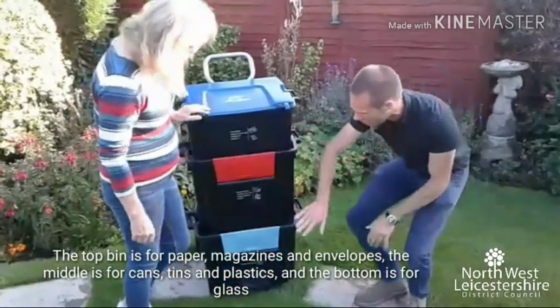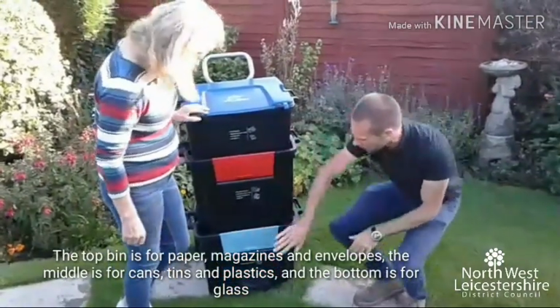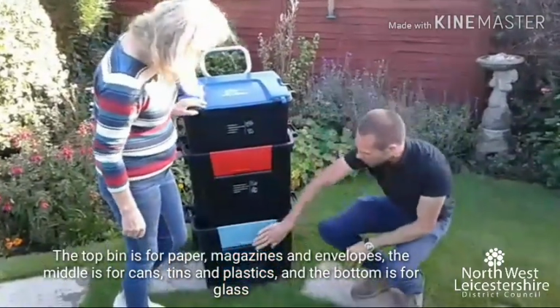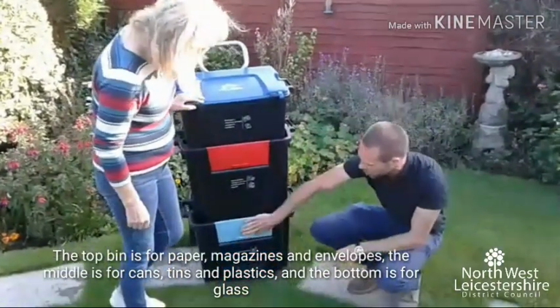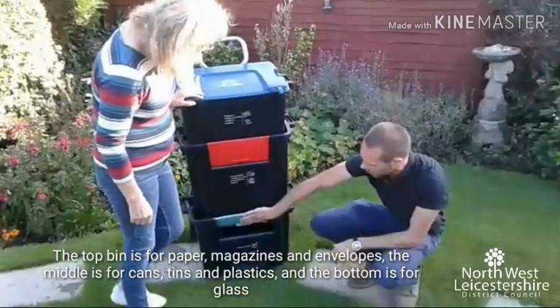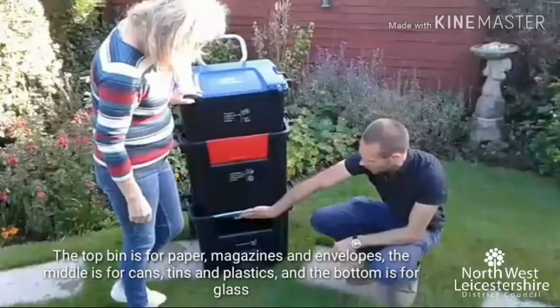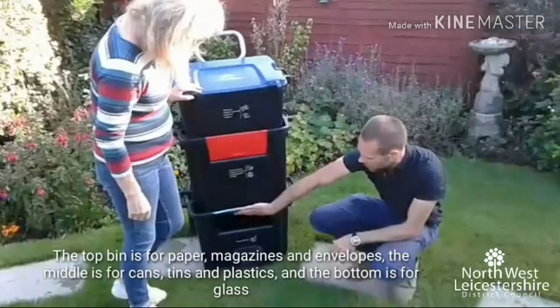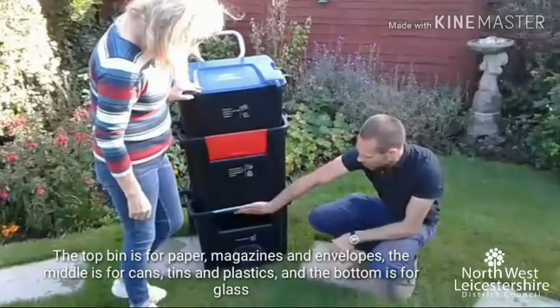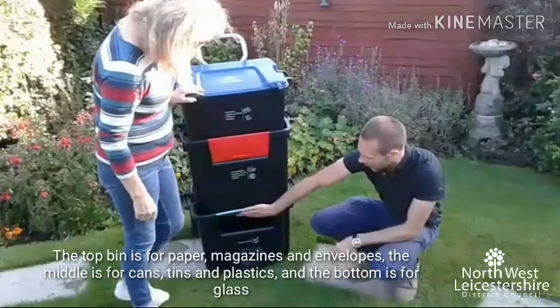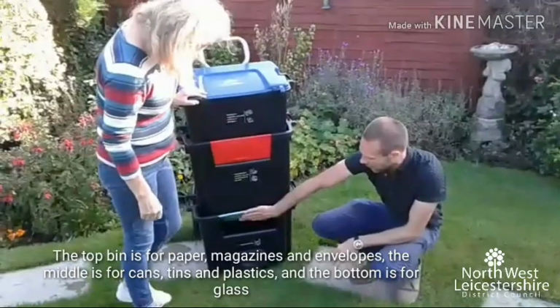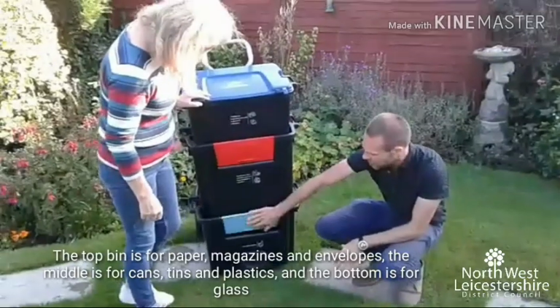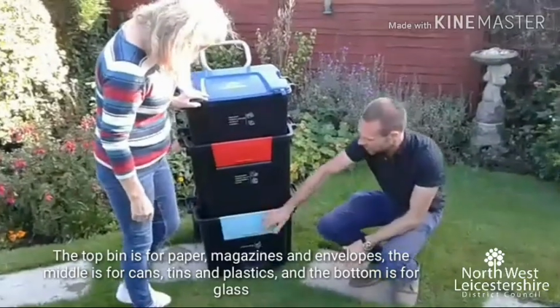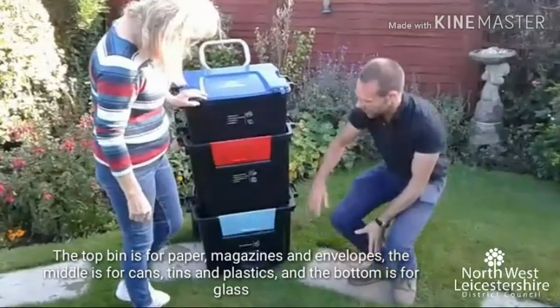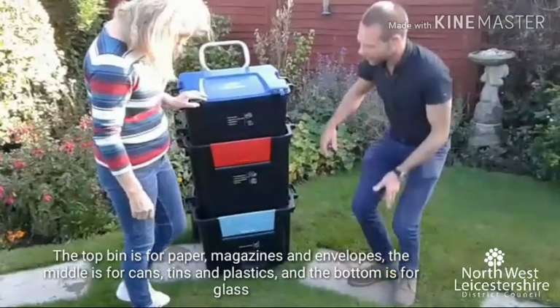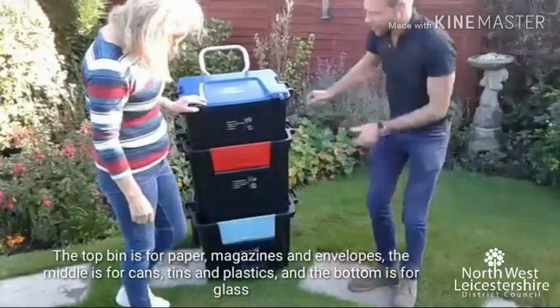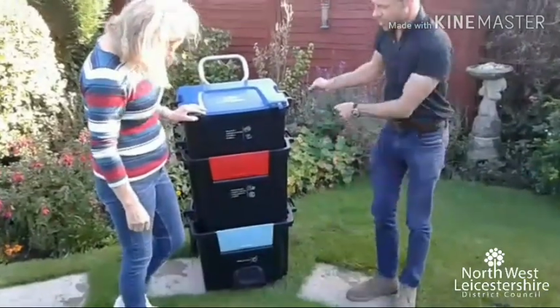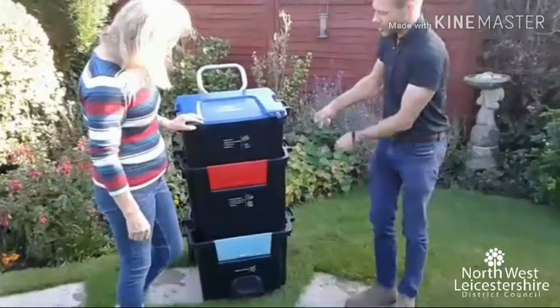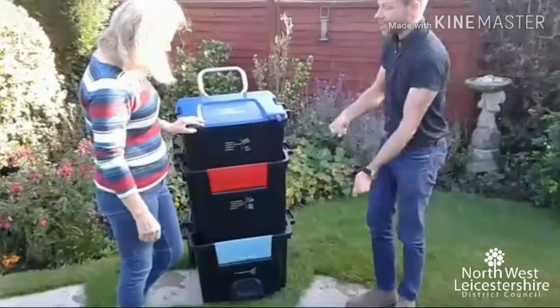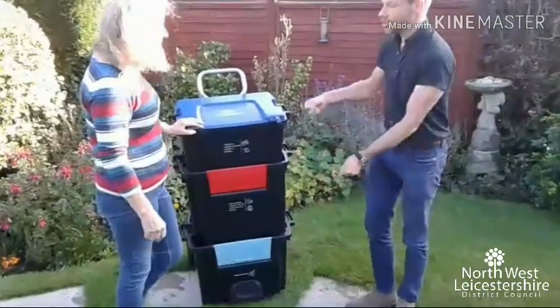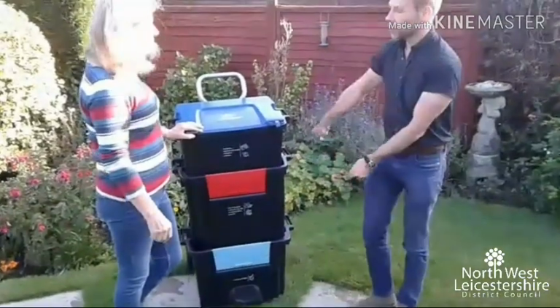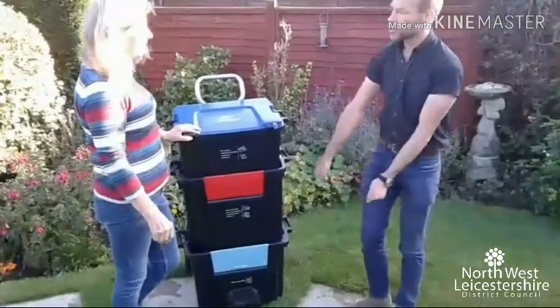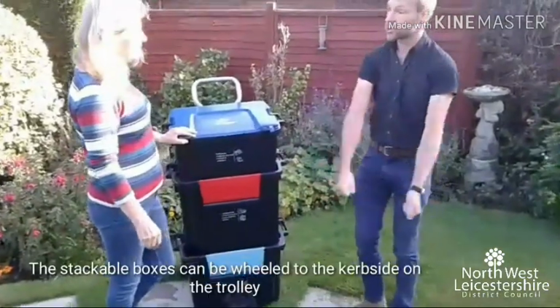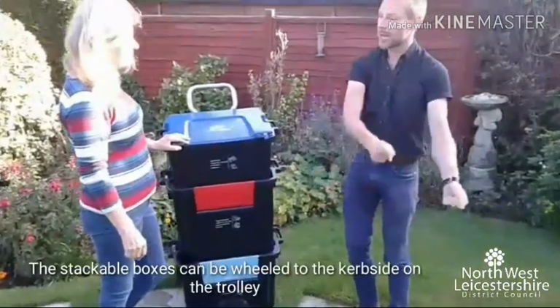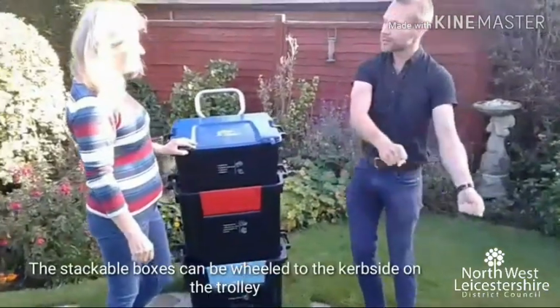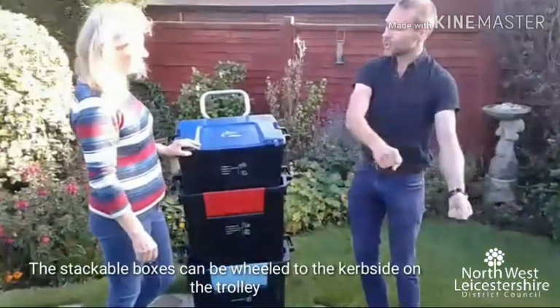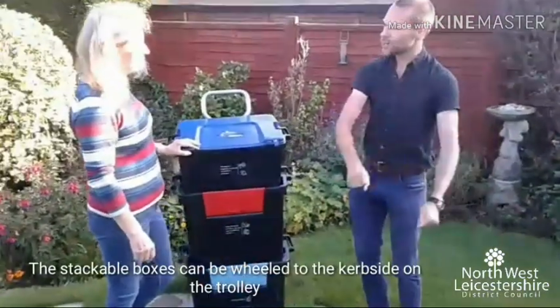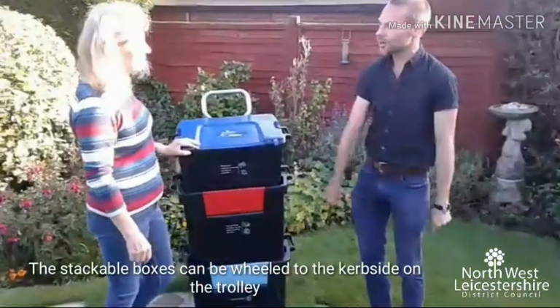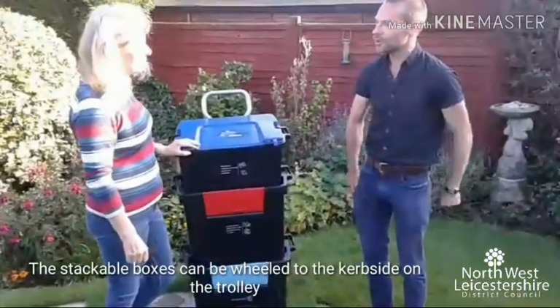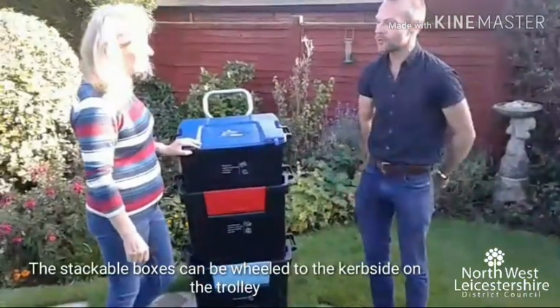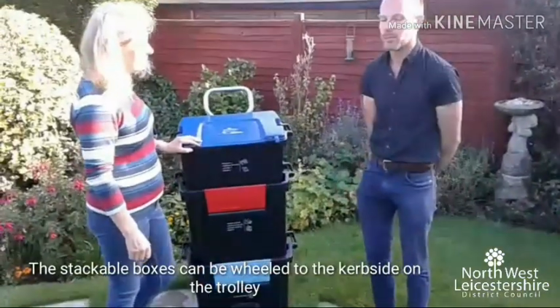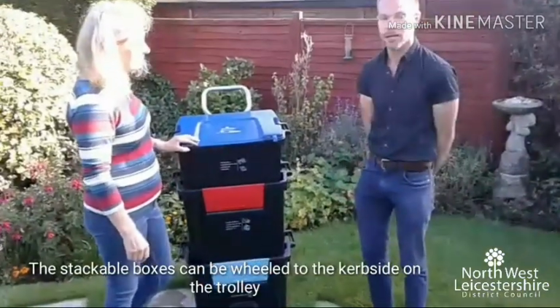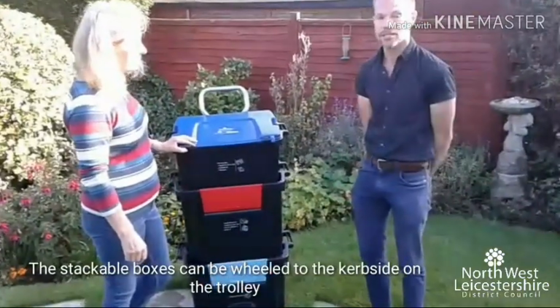And then the bottom one is for glass, and it stays on the wheels — you just wheel it out to the kerbside ready for it to be collected.